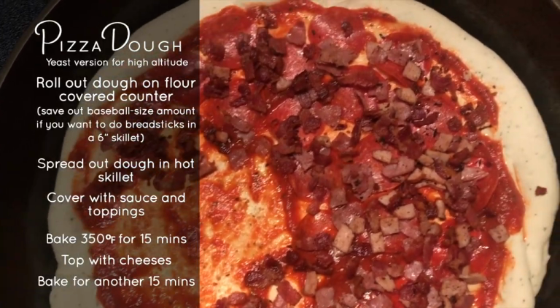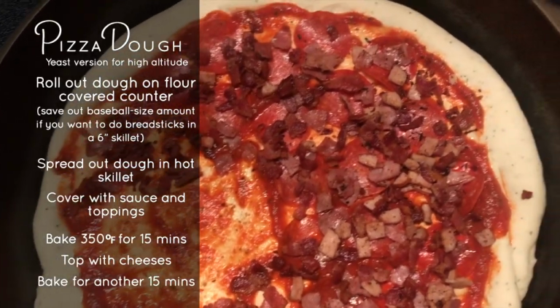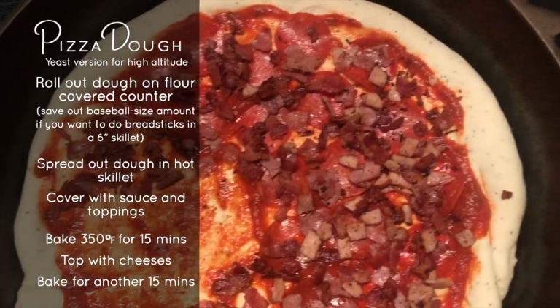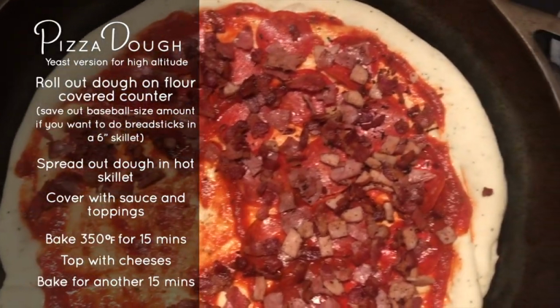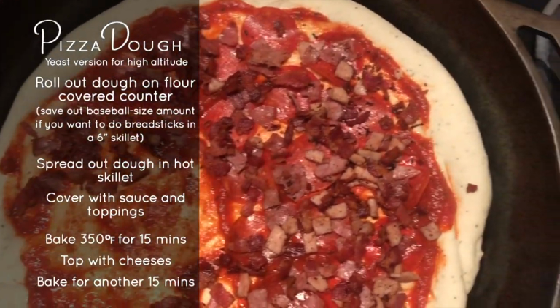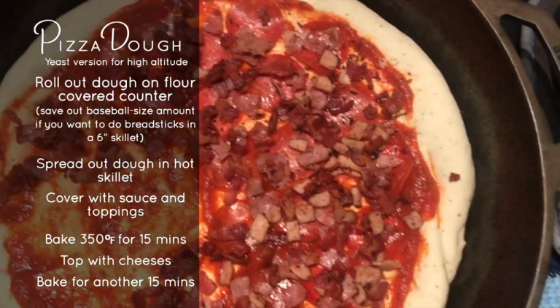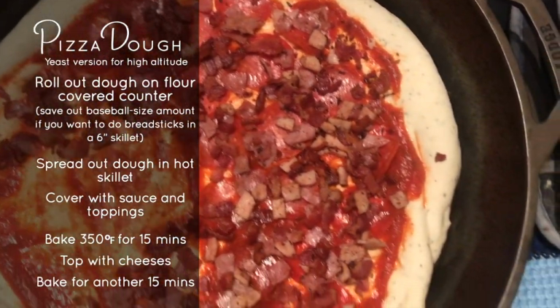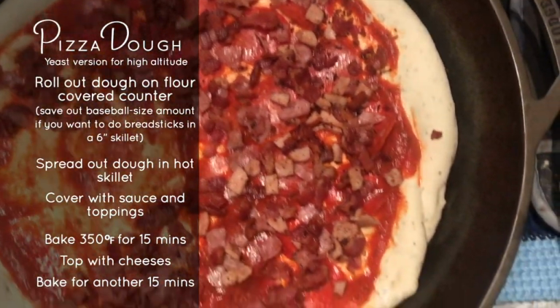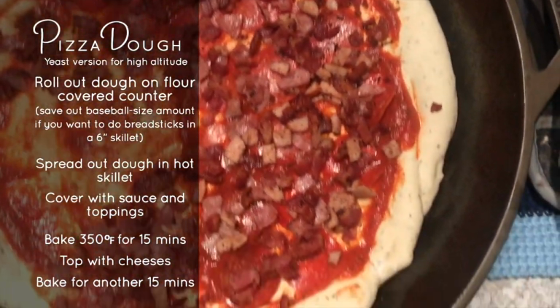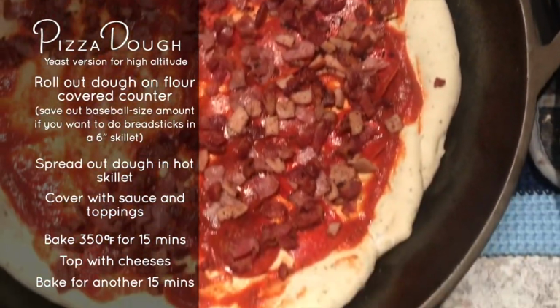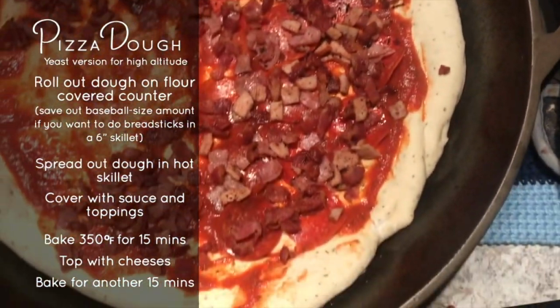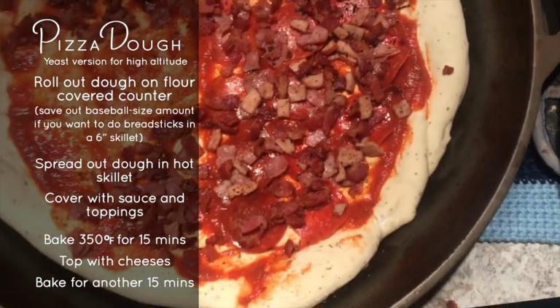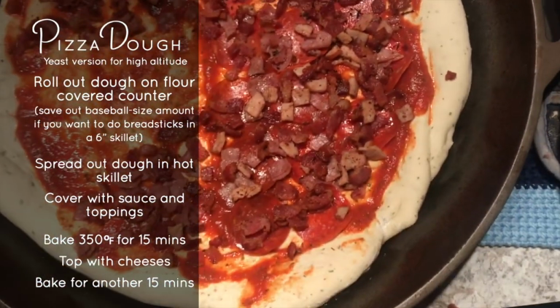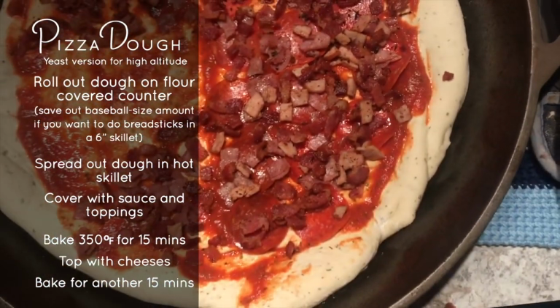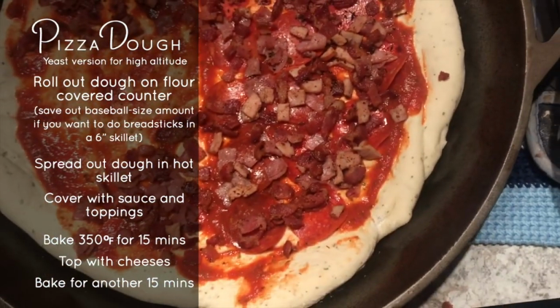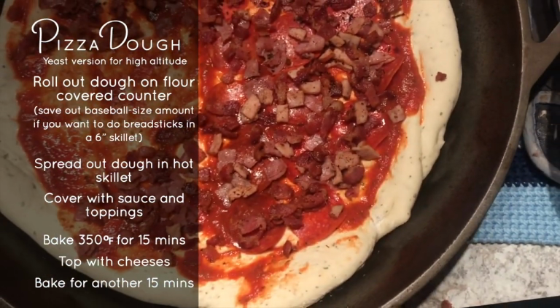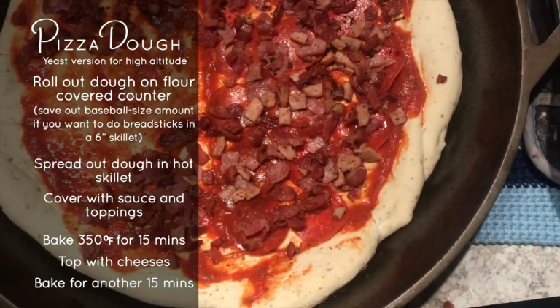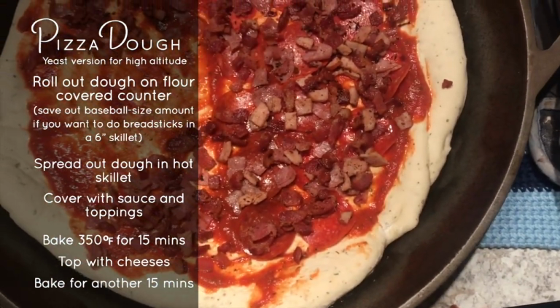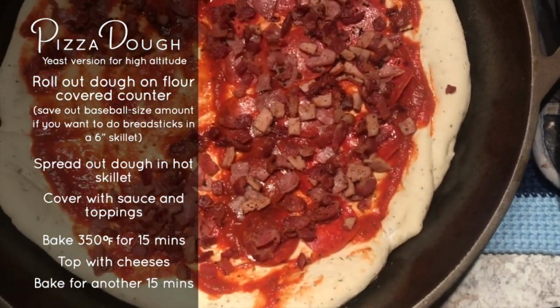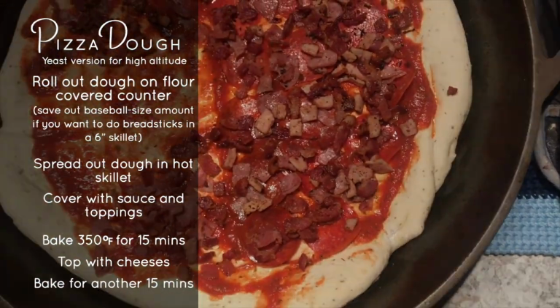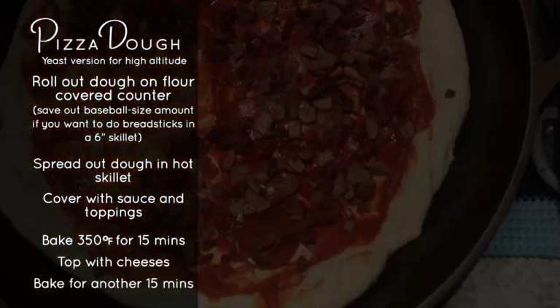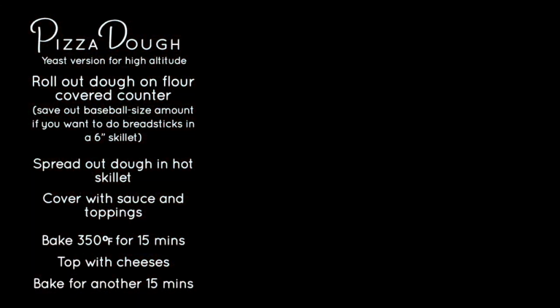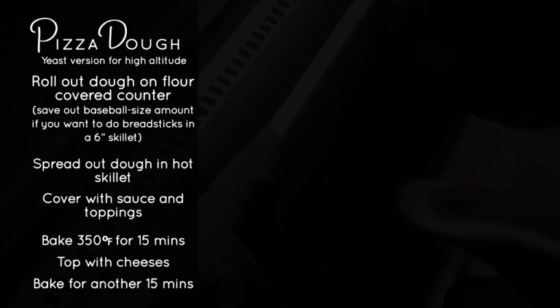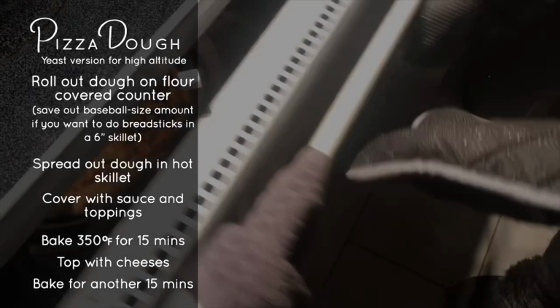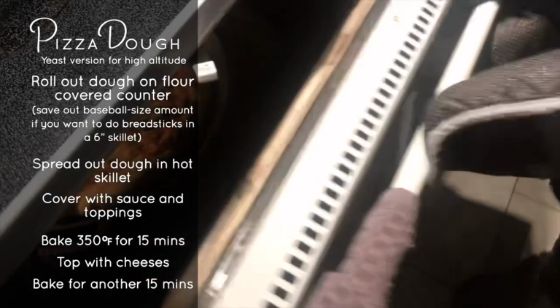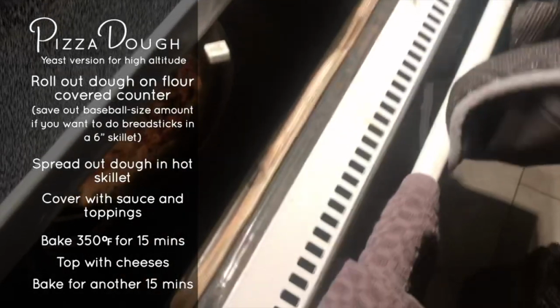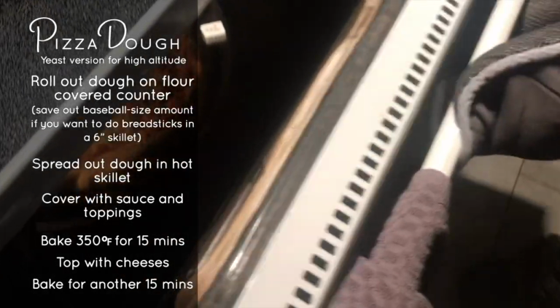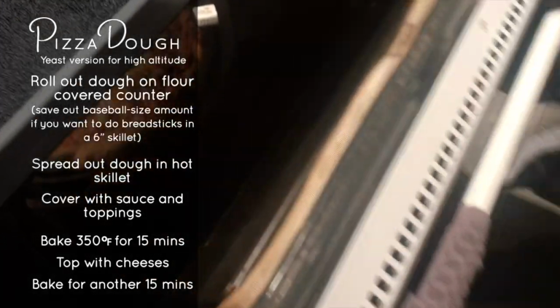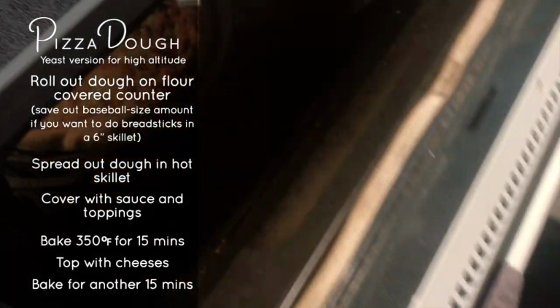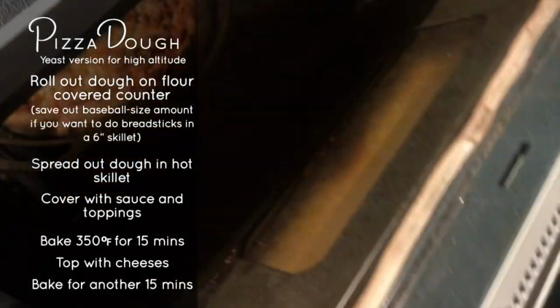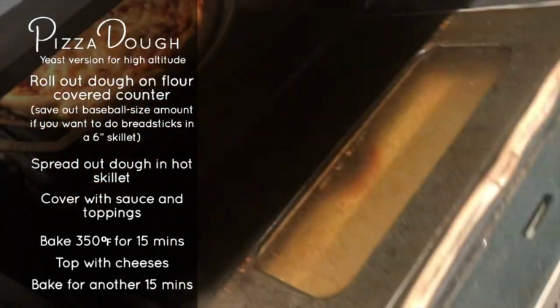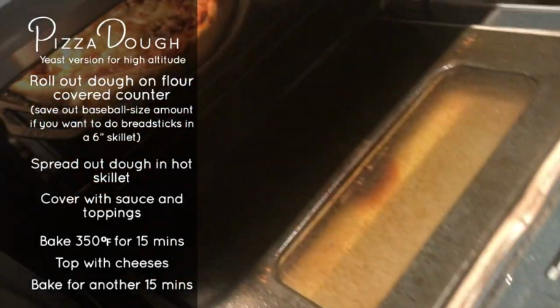We have a lot of meat lovers here so it's usually bacon, ham, Canadian bacon, pepperoni, and sausage.